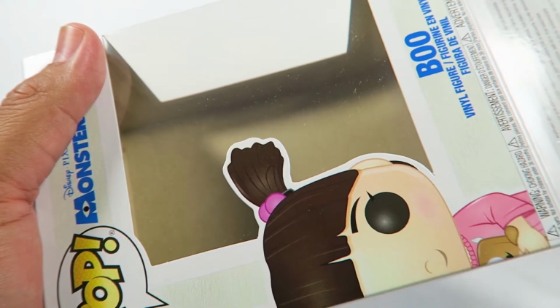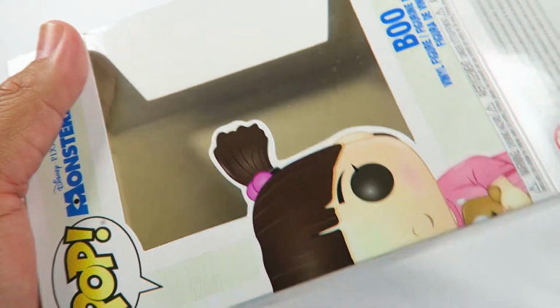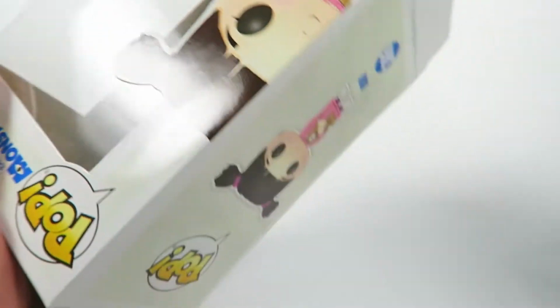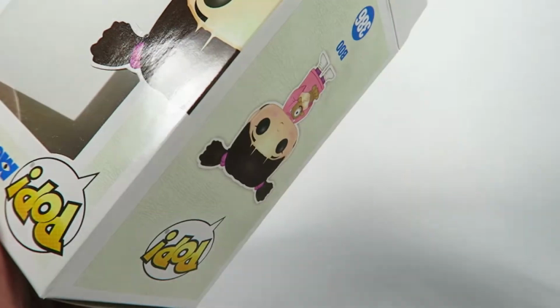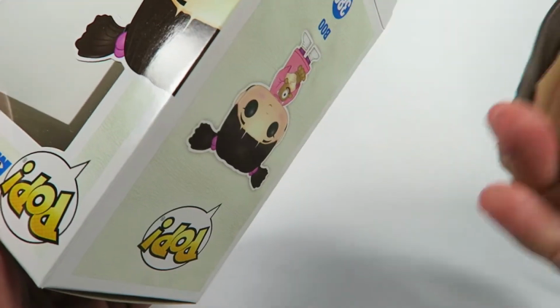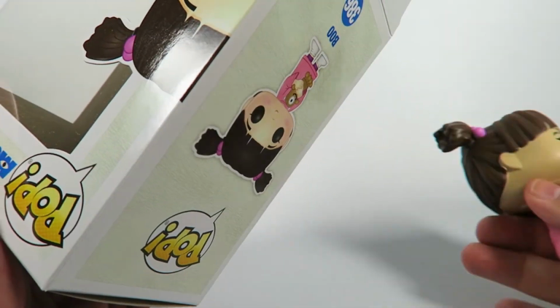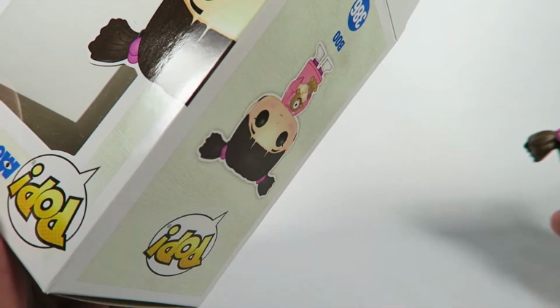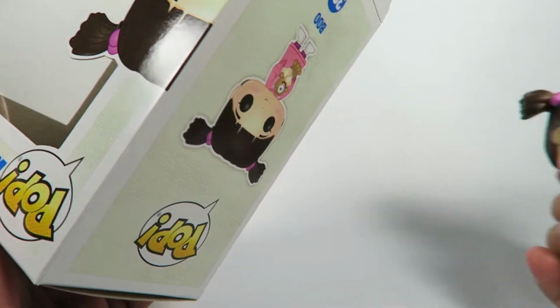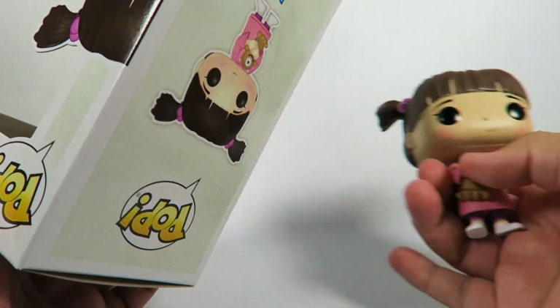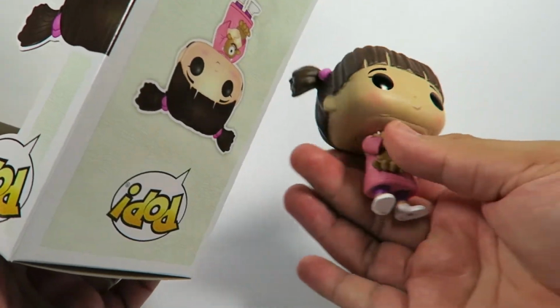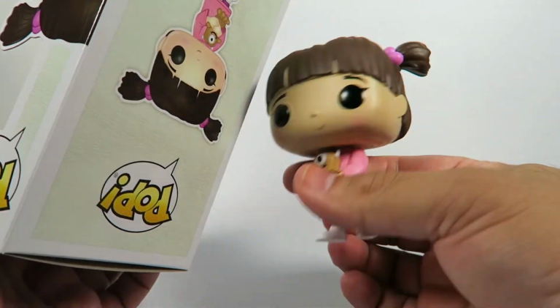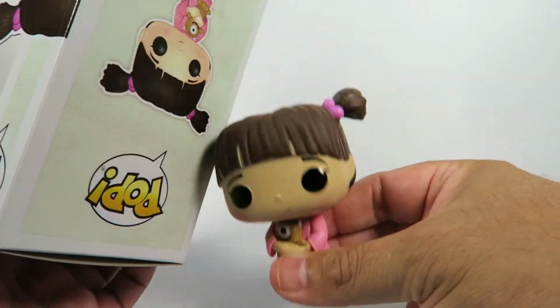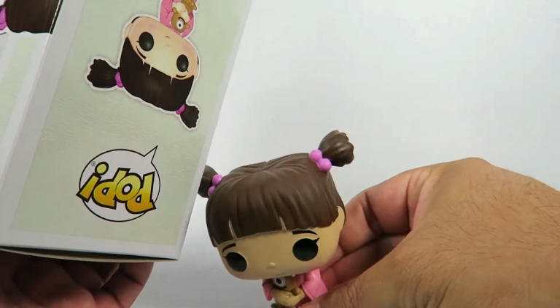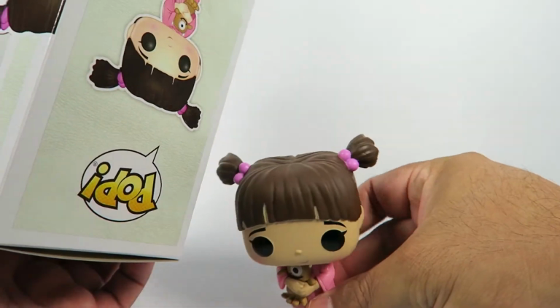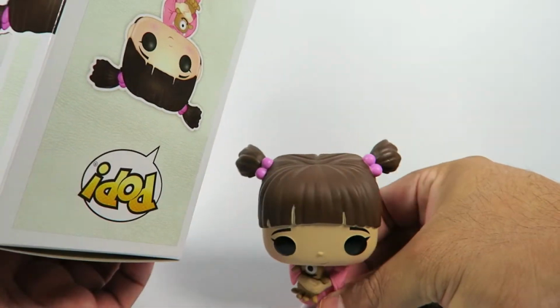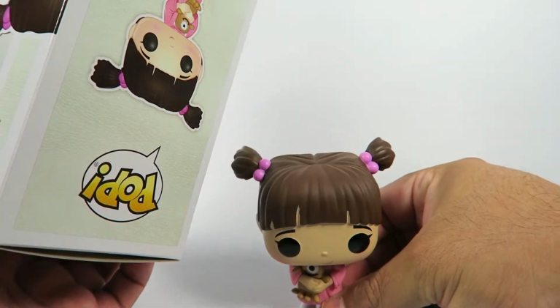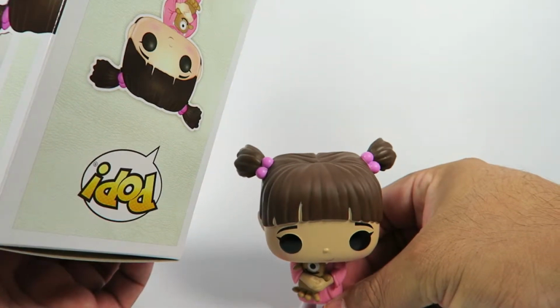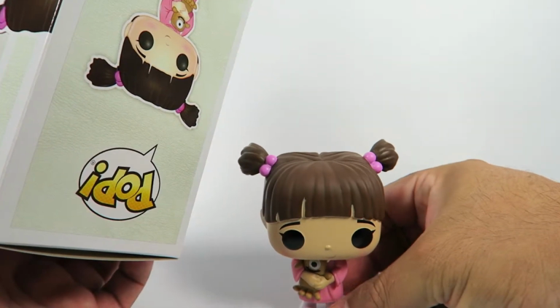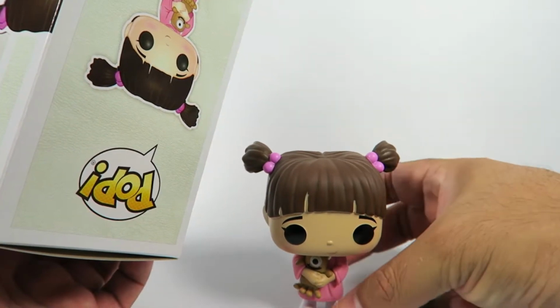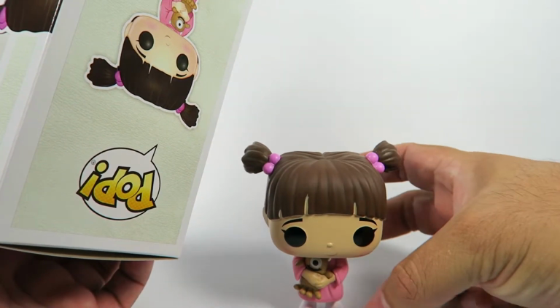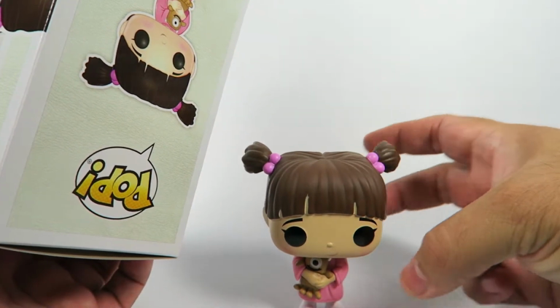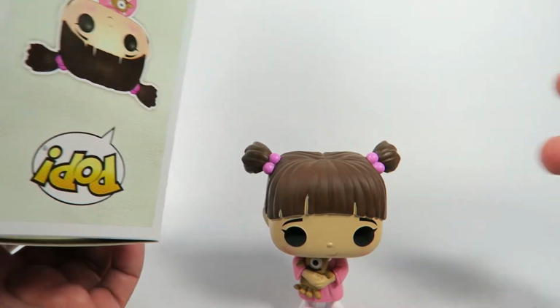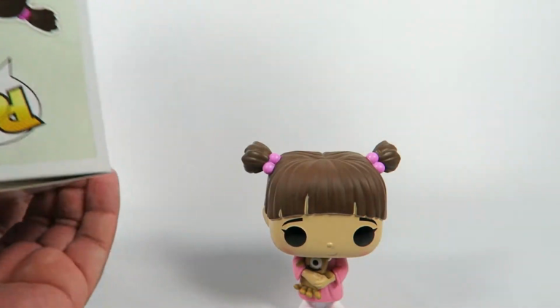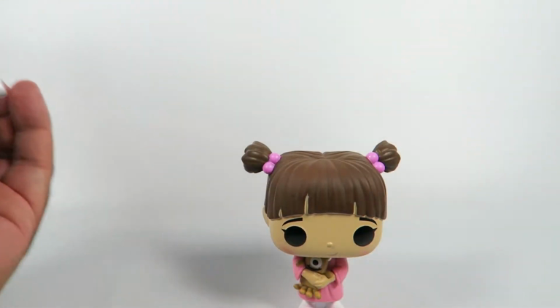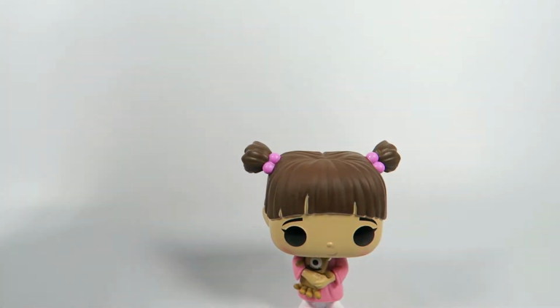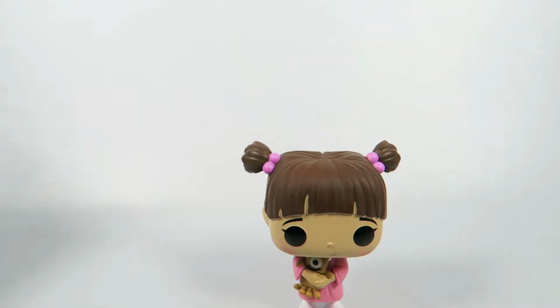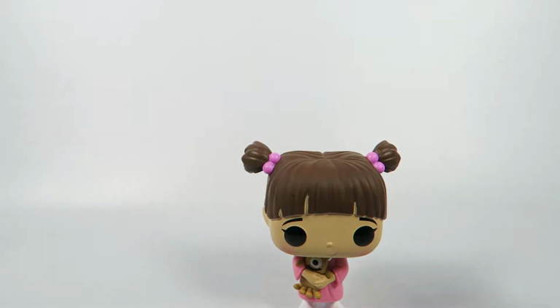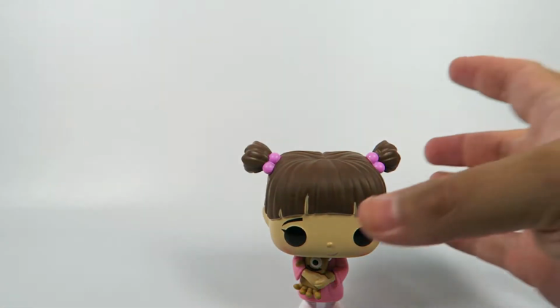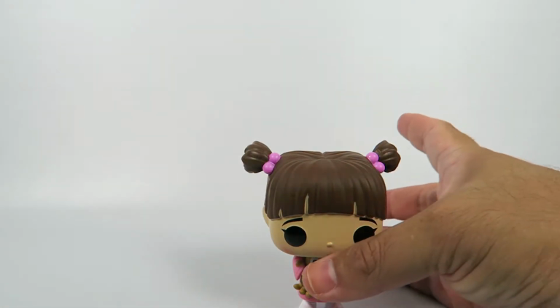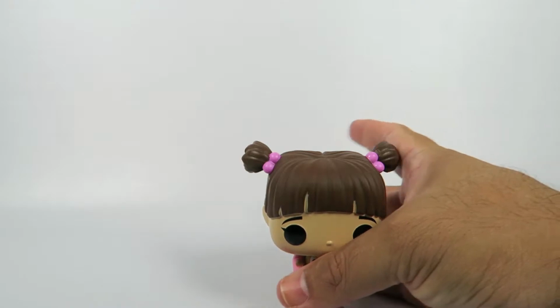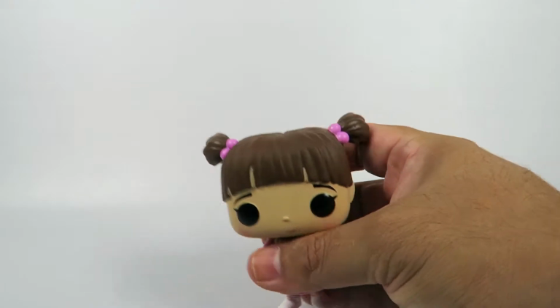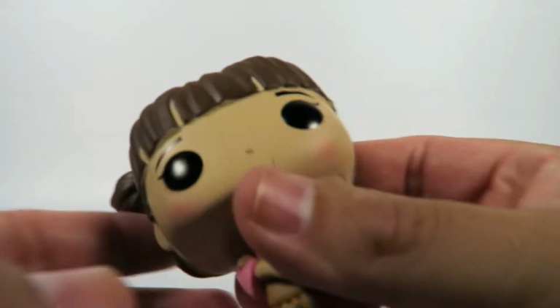This one also comes with a stand, but let's see how well she stands on her own. A little wobbly, but still stands pretty well.